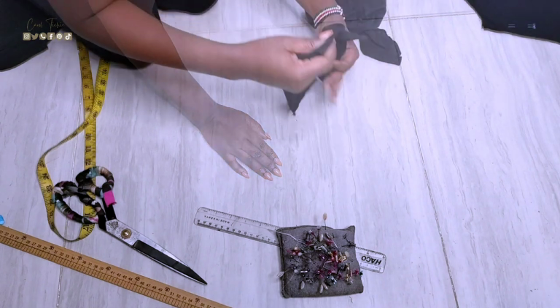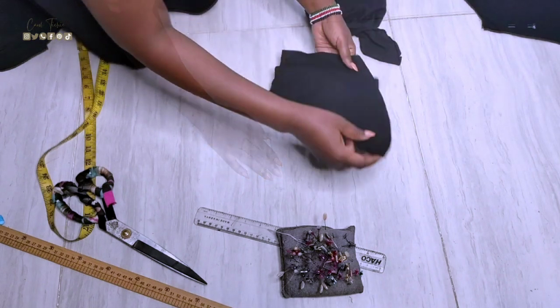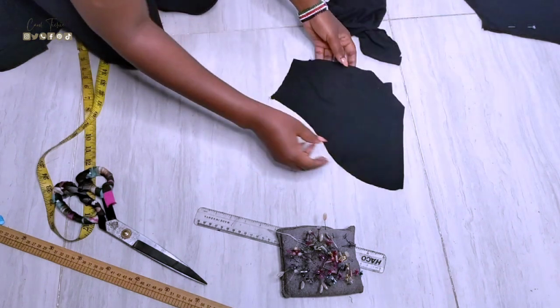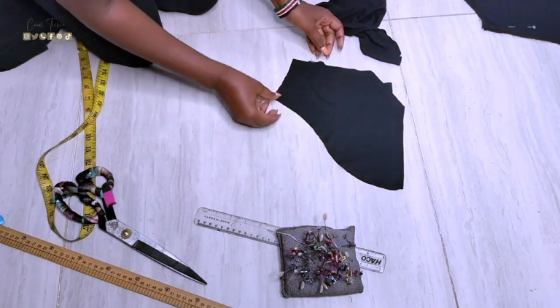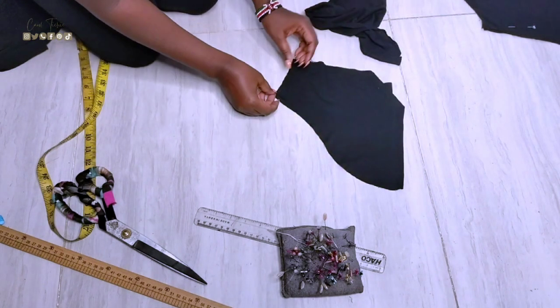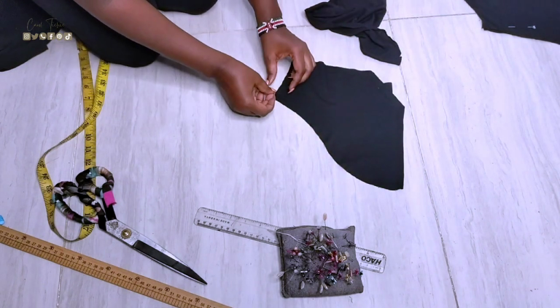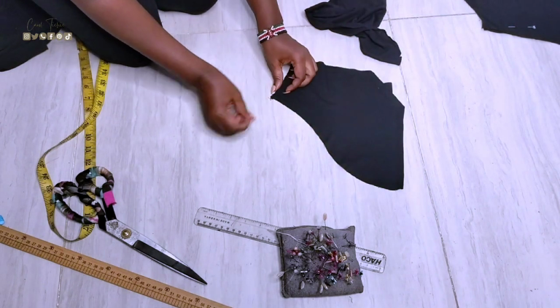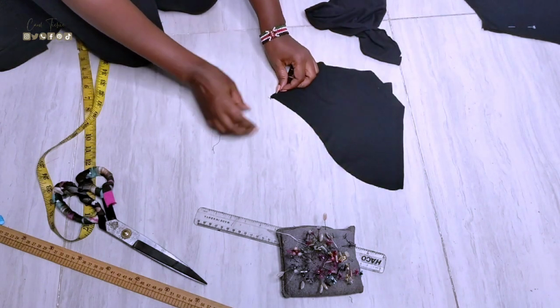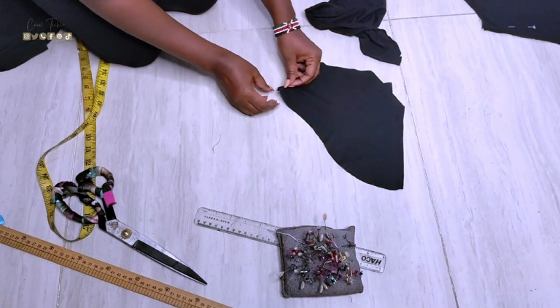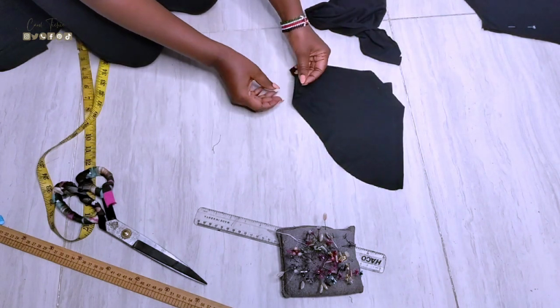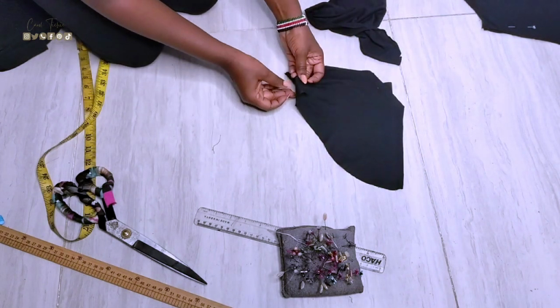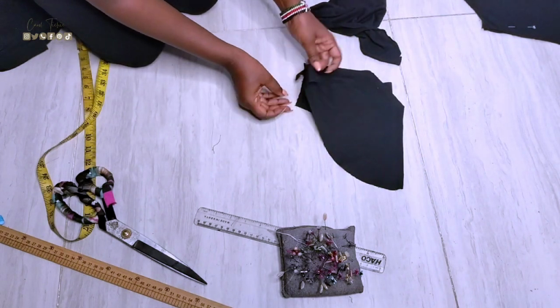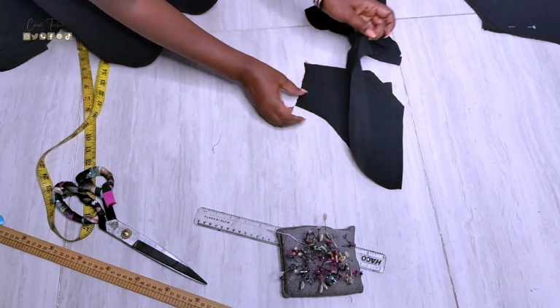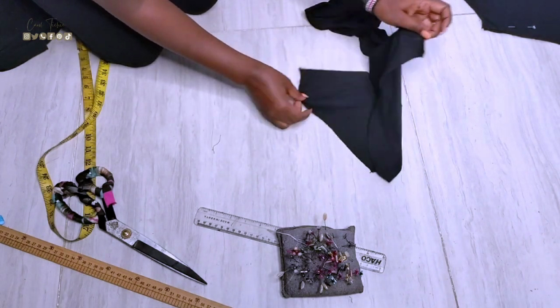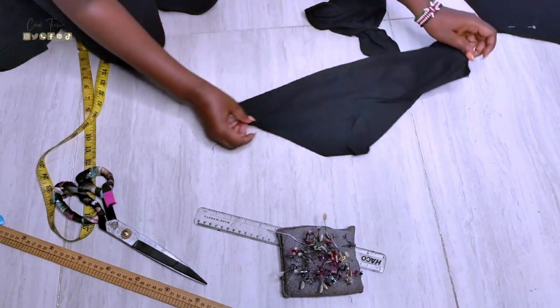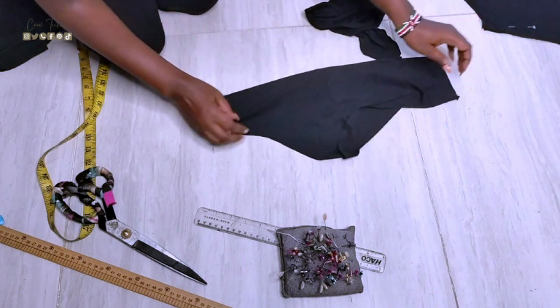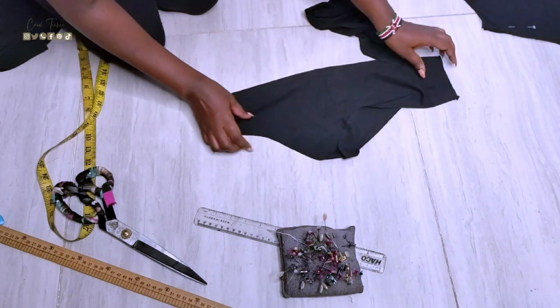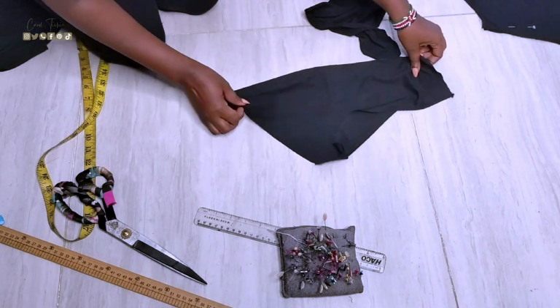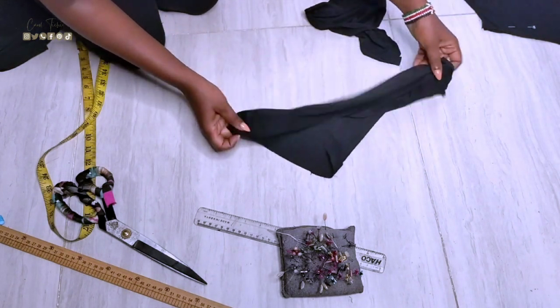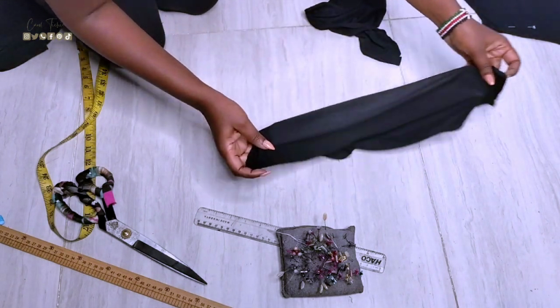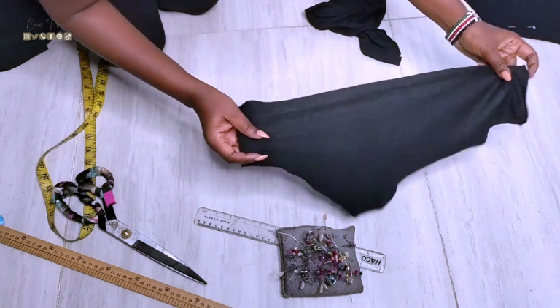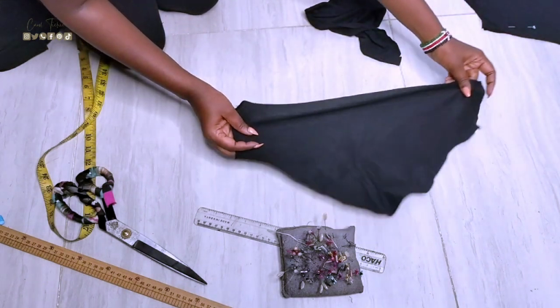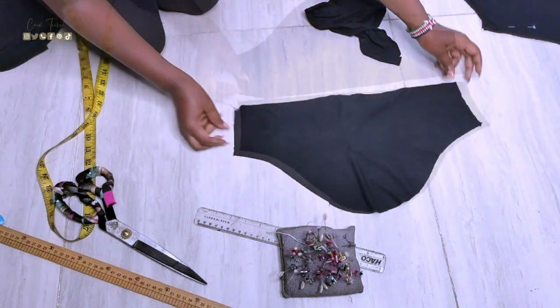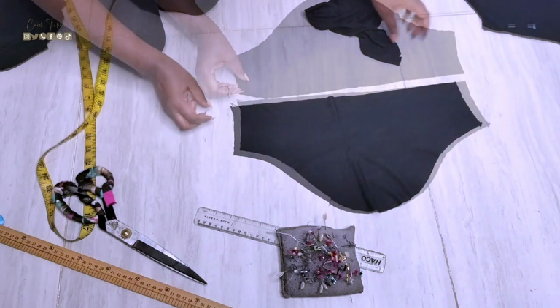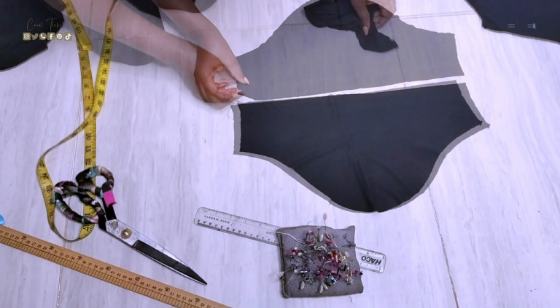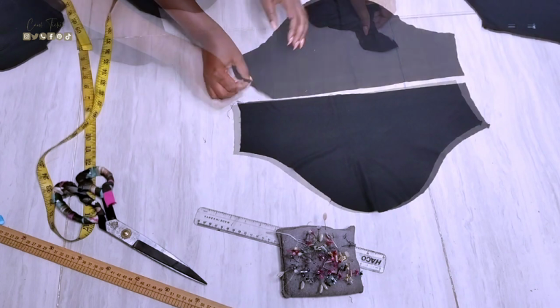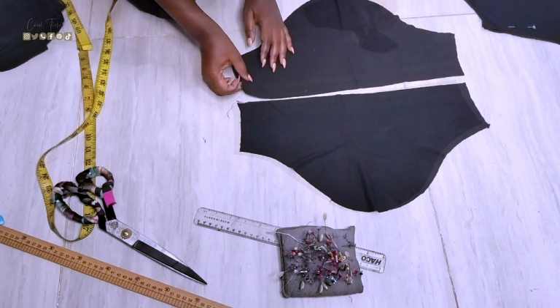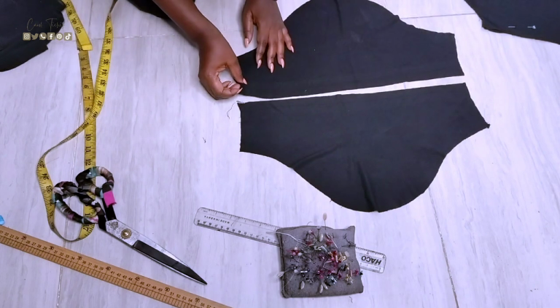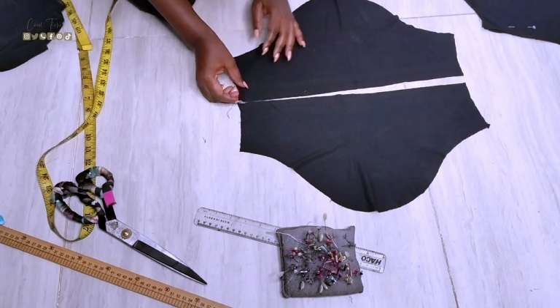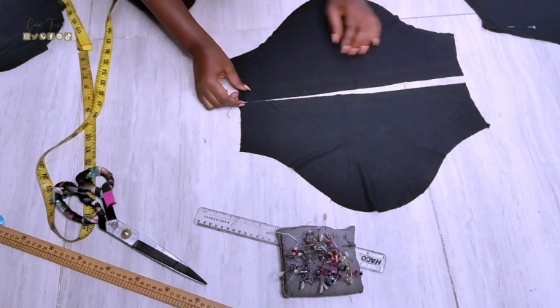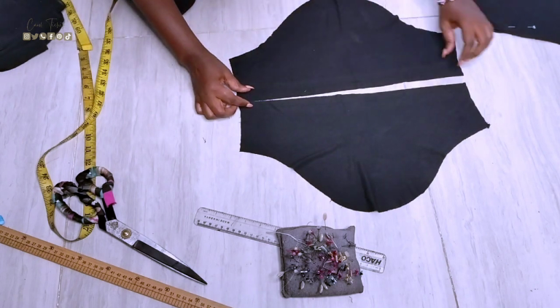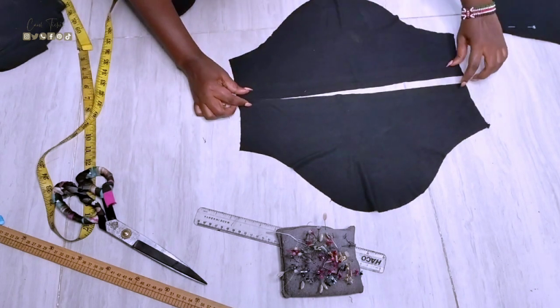Moving on to the sleeves — I want to get straps from the excess fabric on the sleeves.